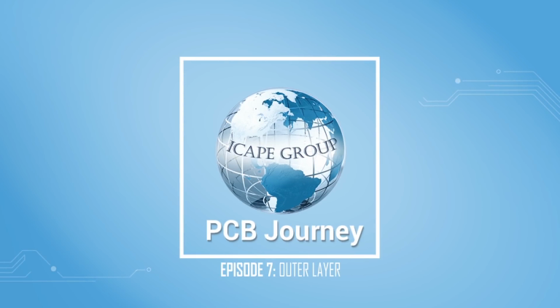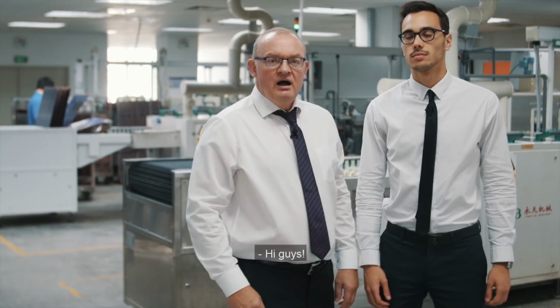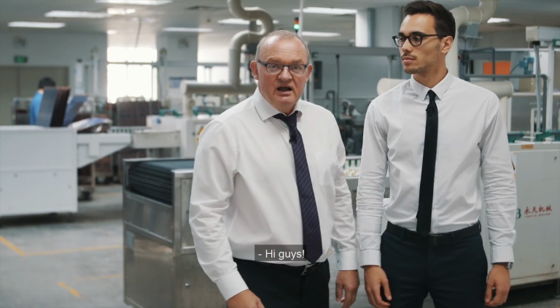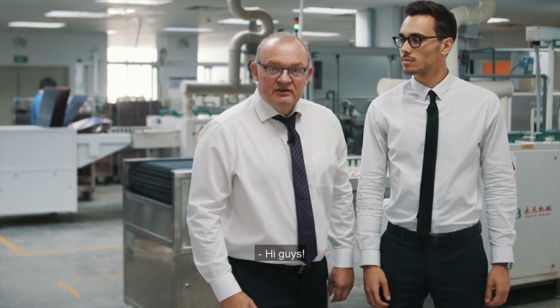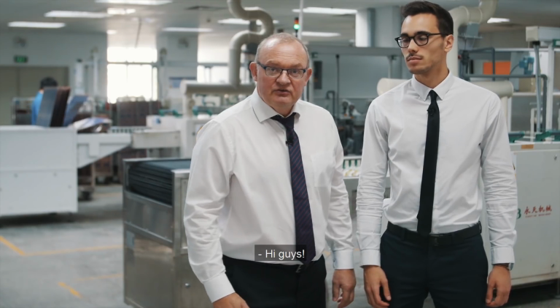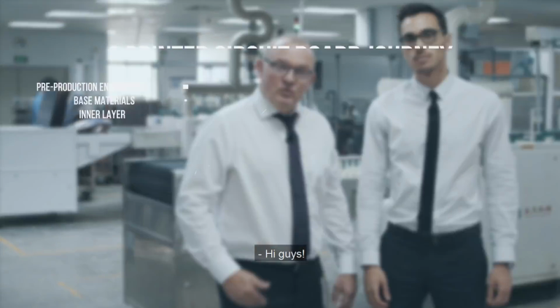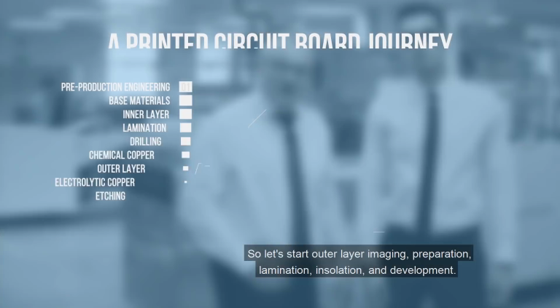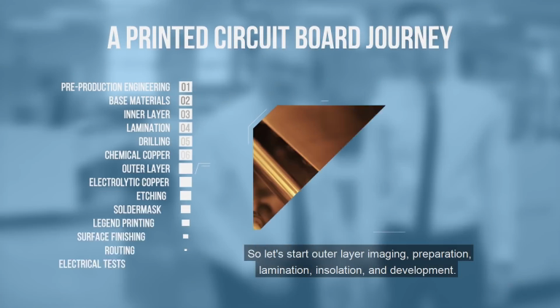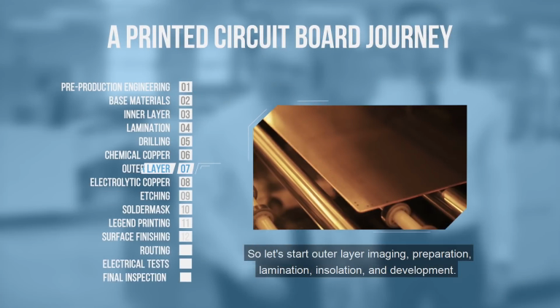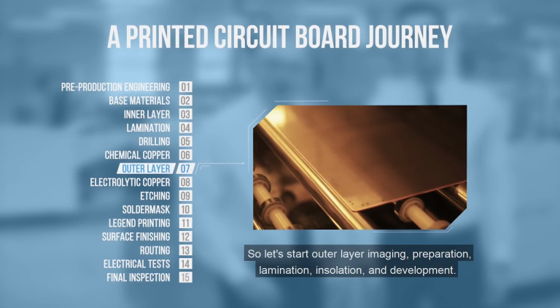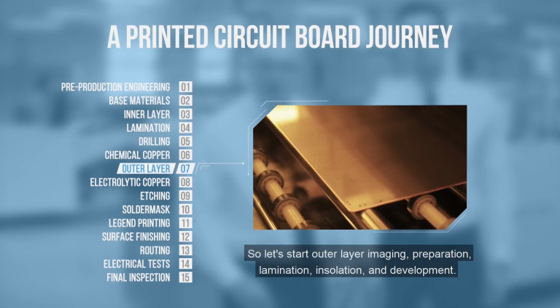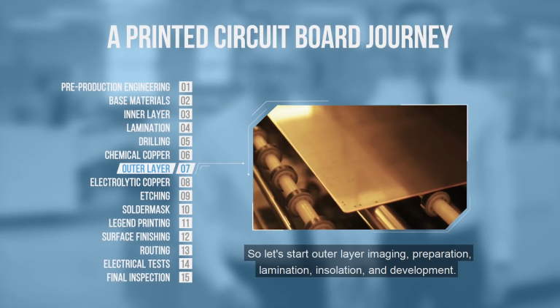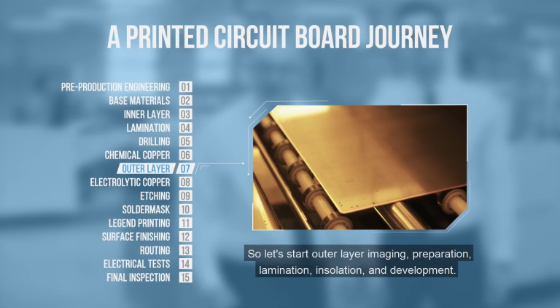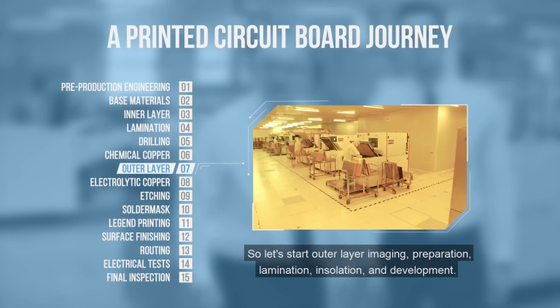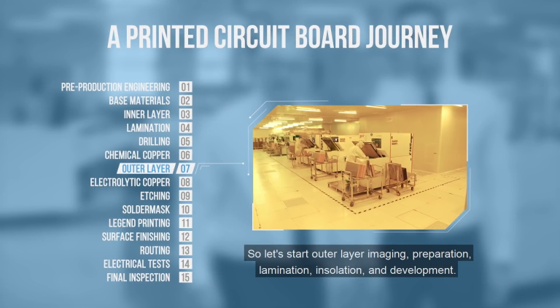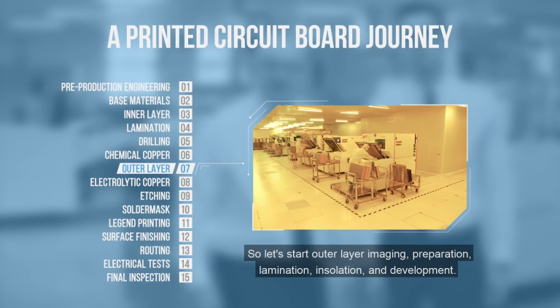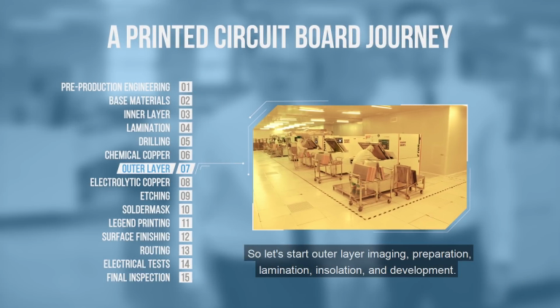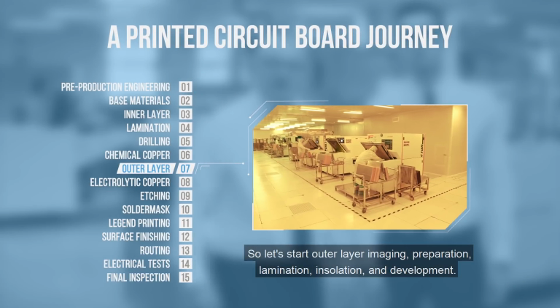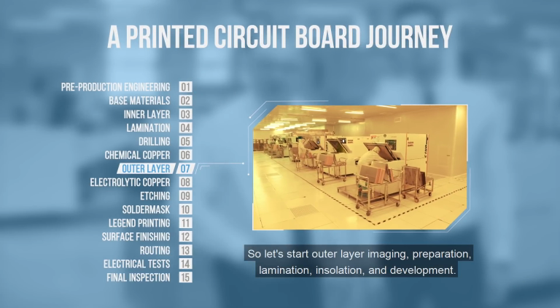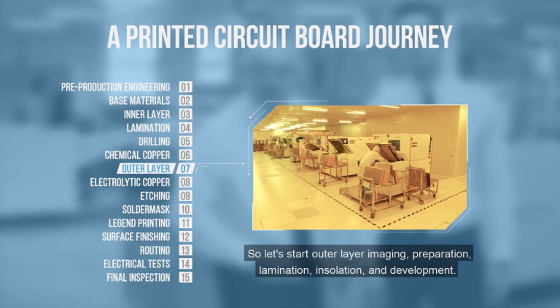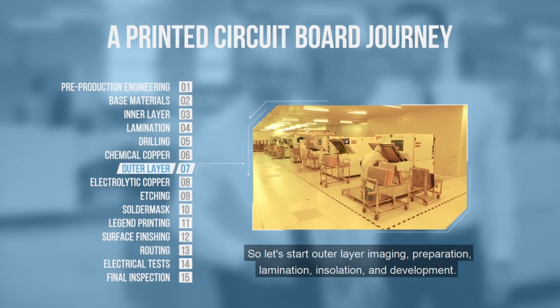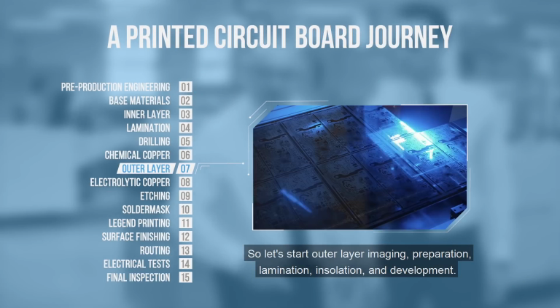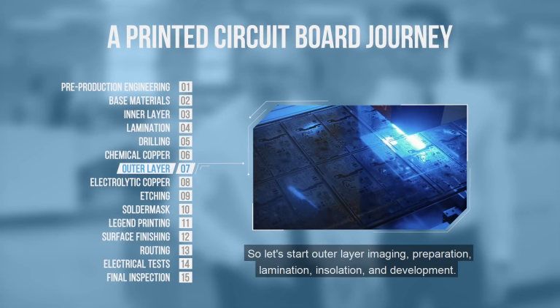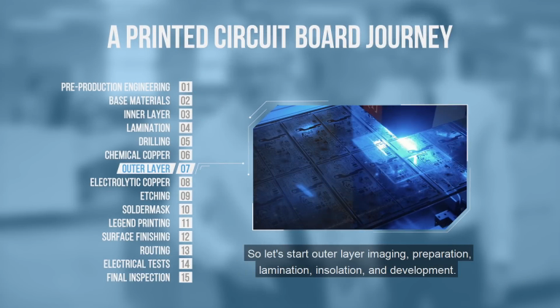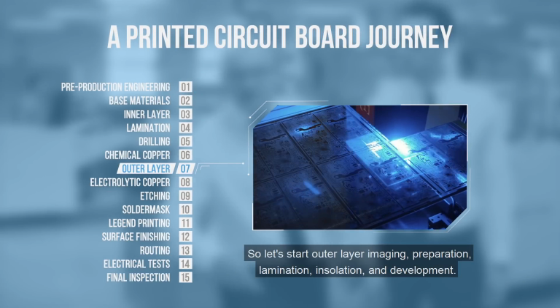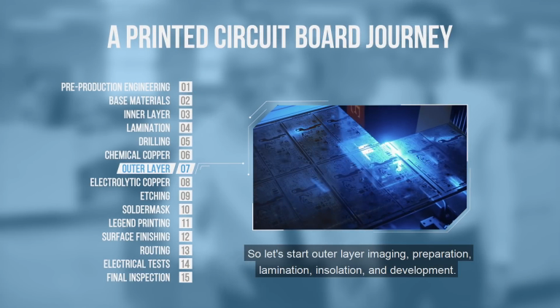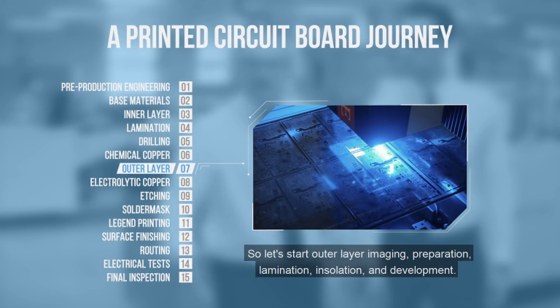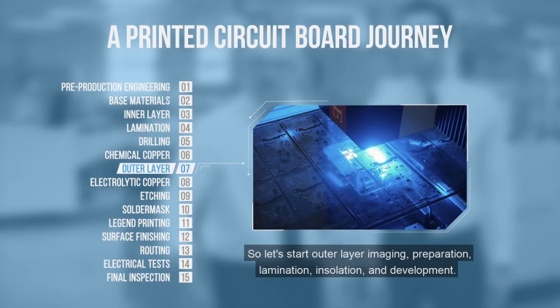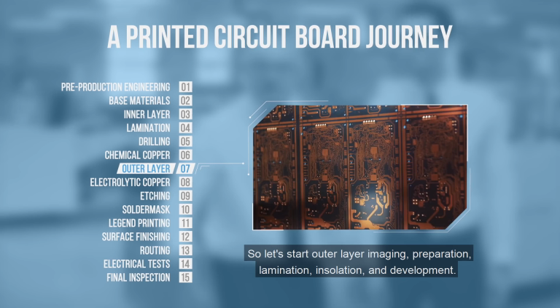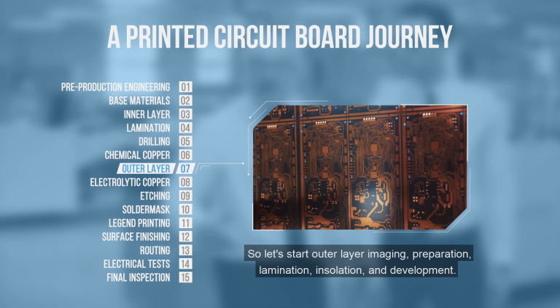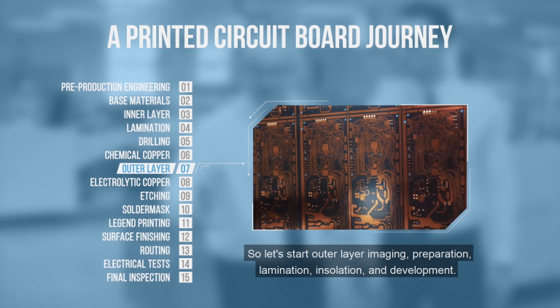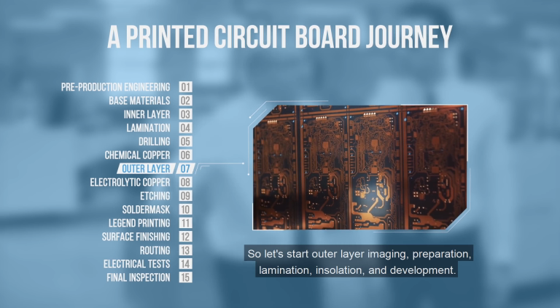Hi guys, so we are going for the outer layer imaging: preparation, lamination, insulation, and development.